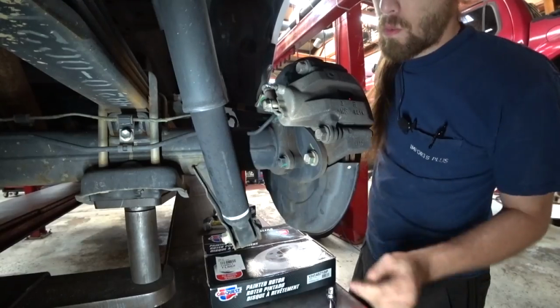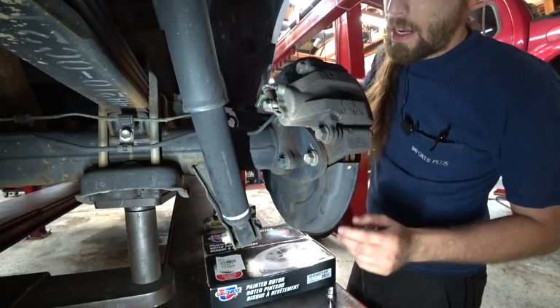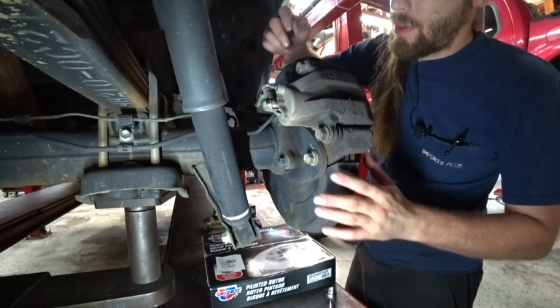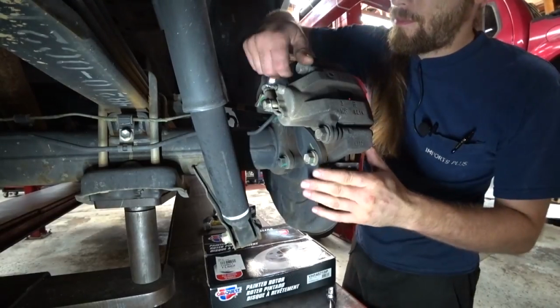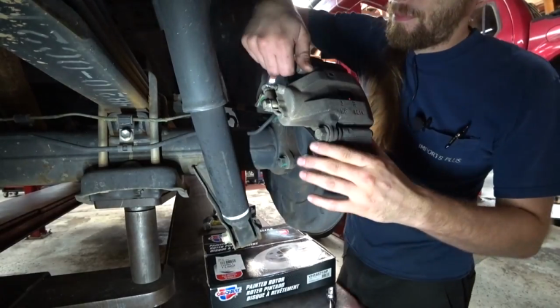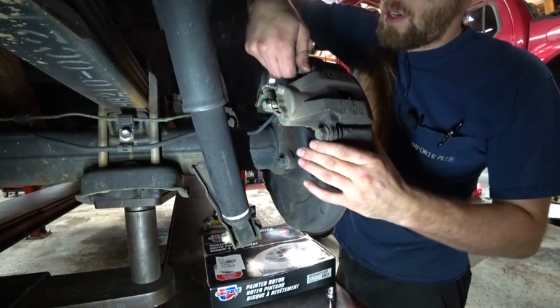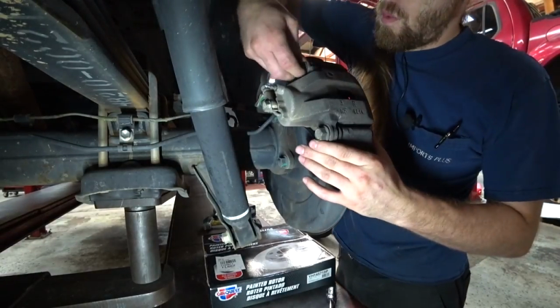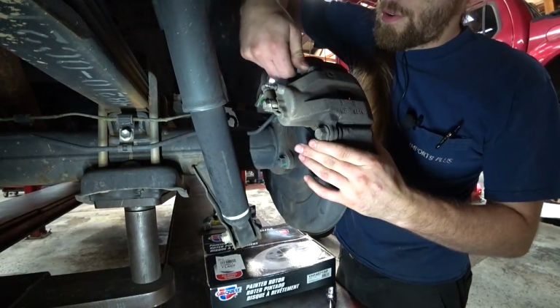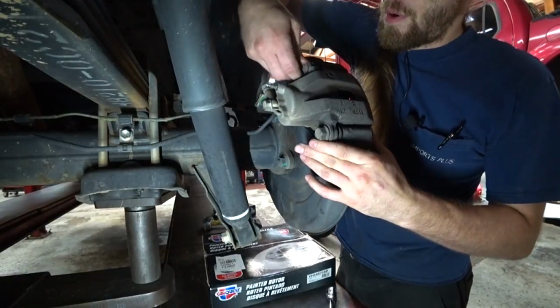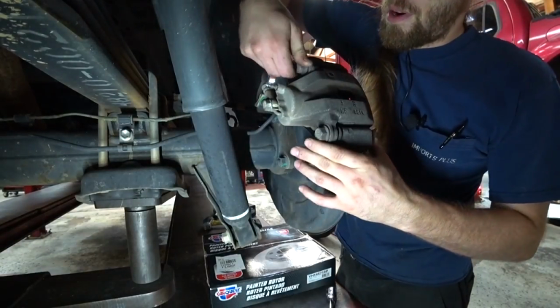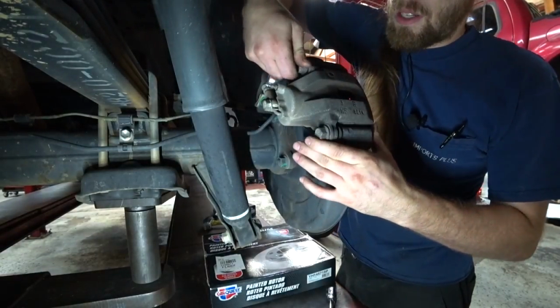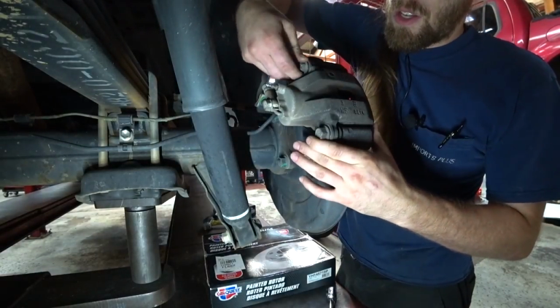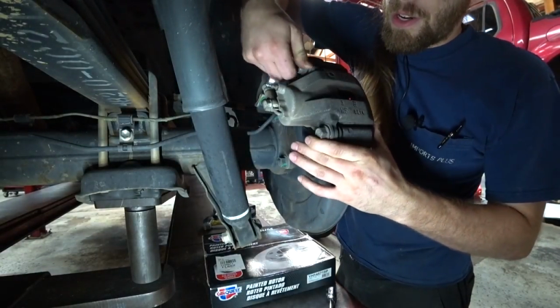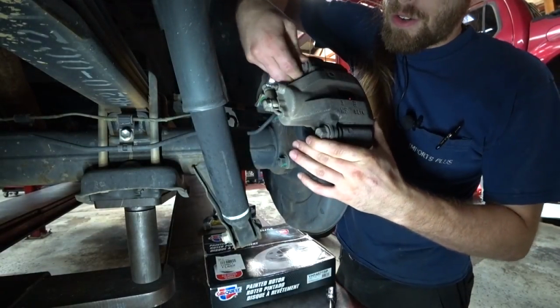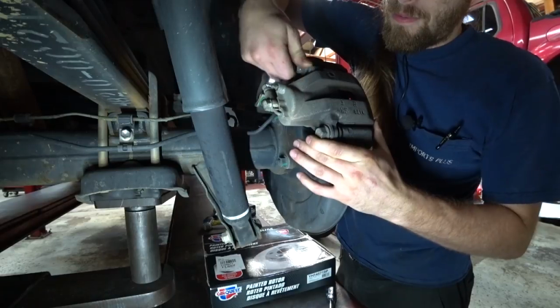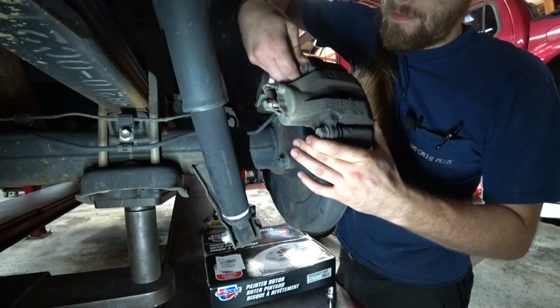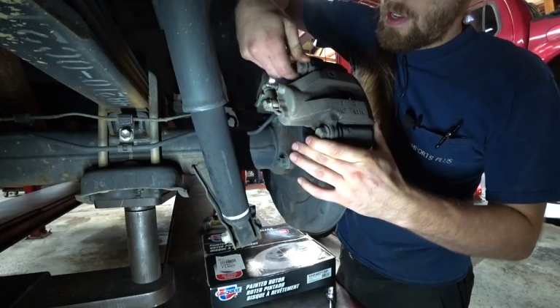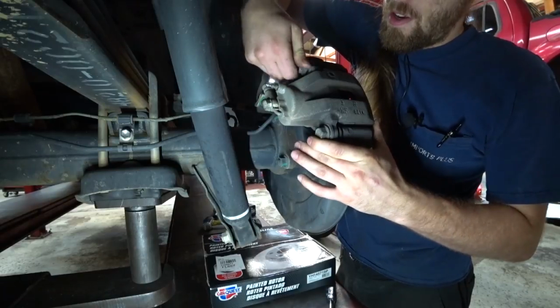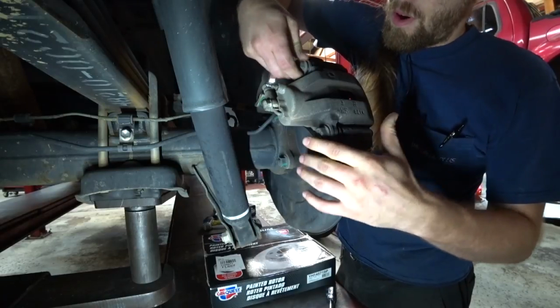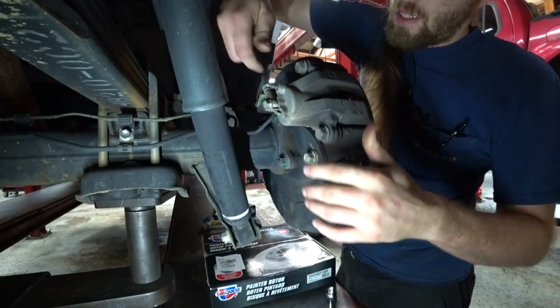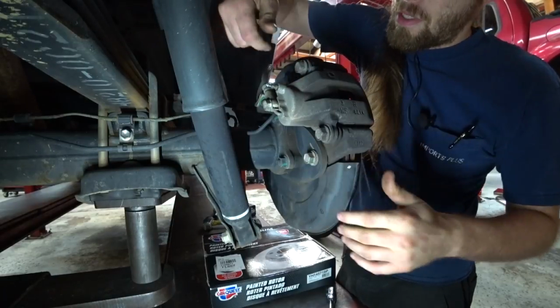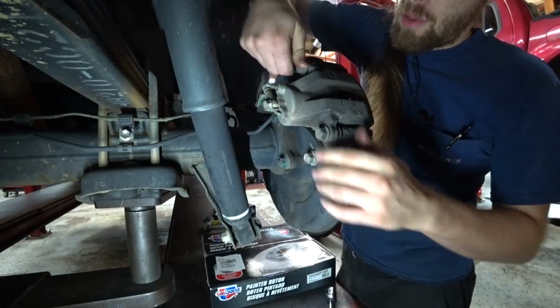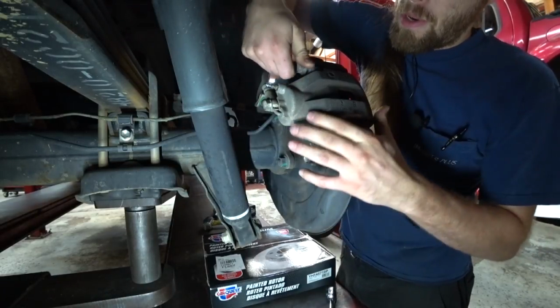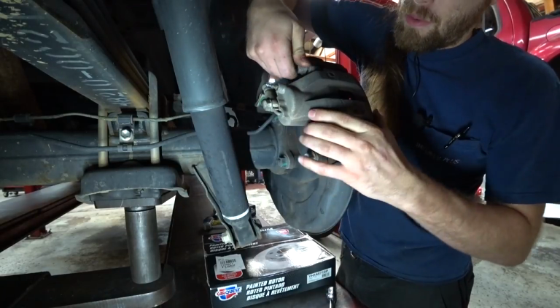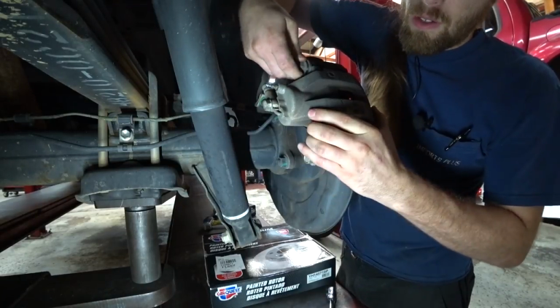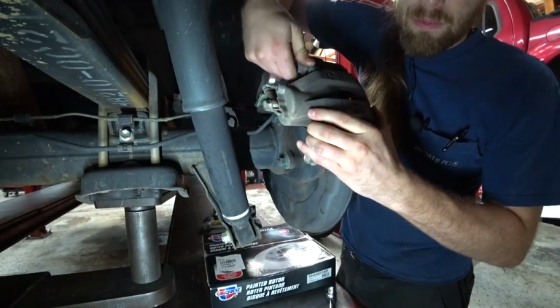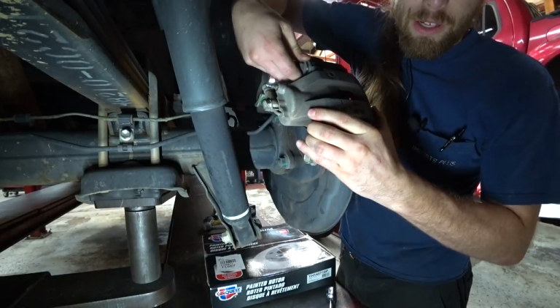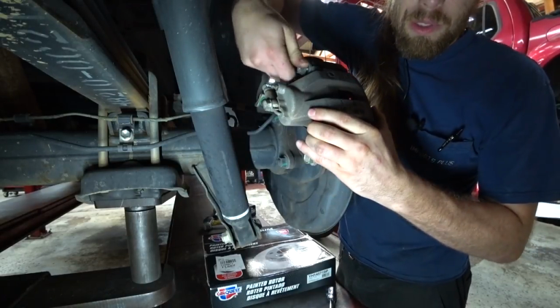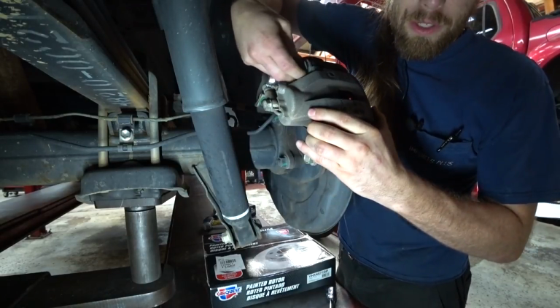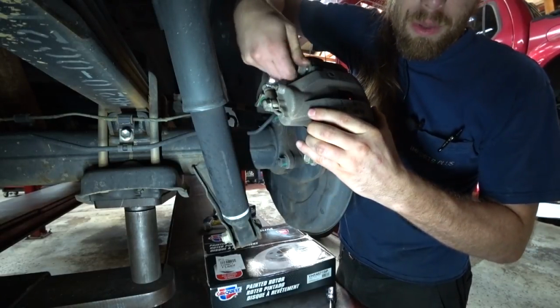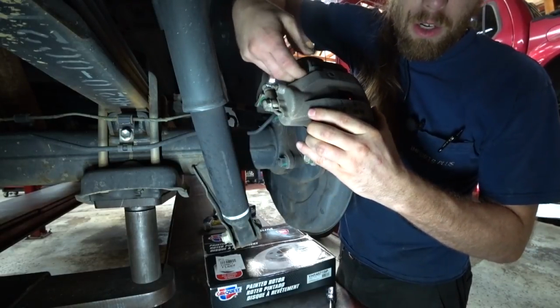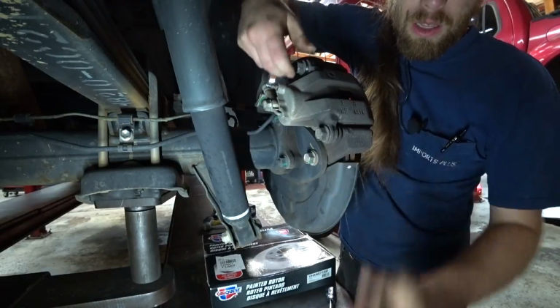Hello there. We are doing rear brakes on this 08 Tundra. We already got the piston pushed back, we cracked open the bleeder, and put it in our bottle.